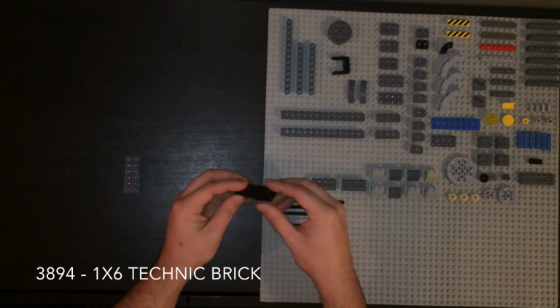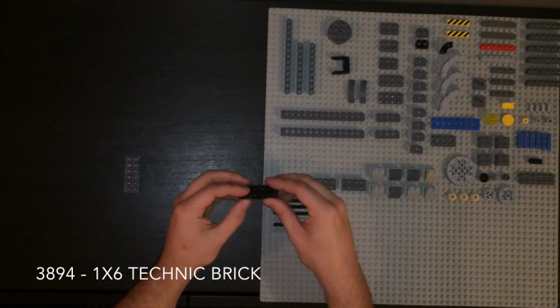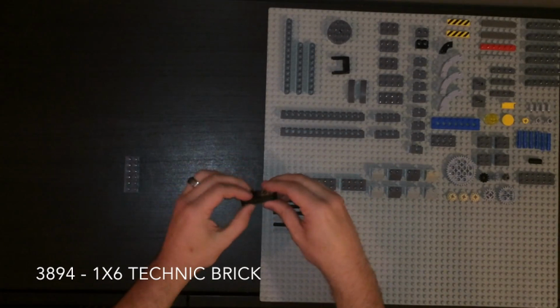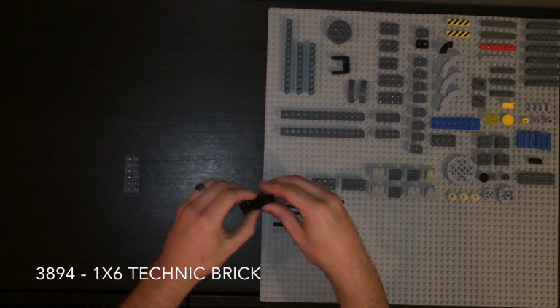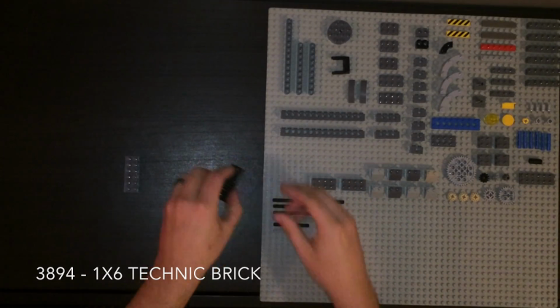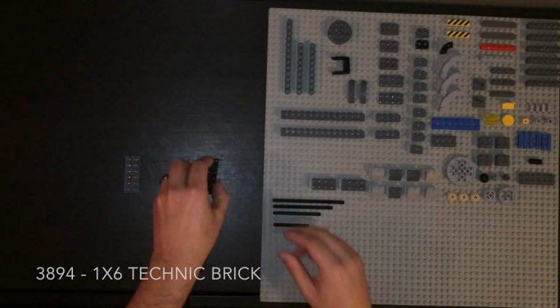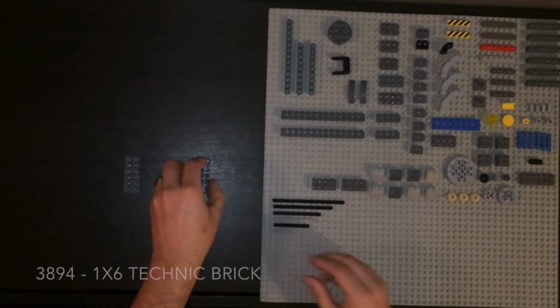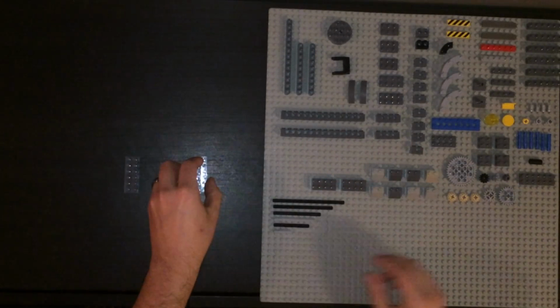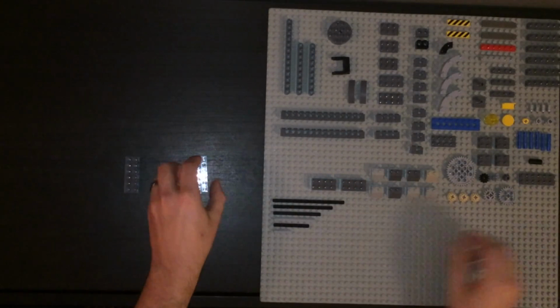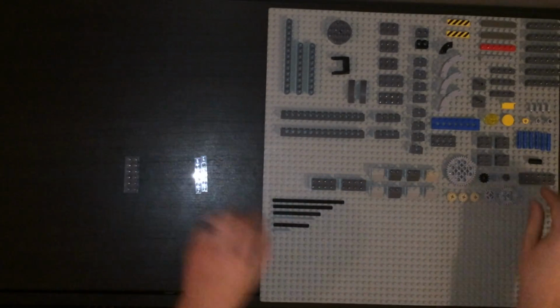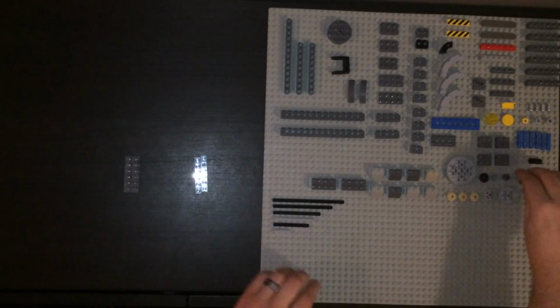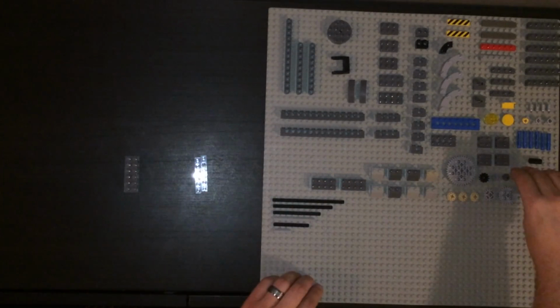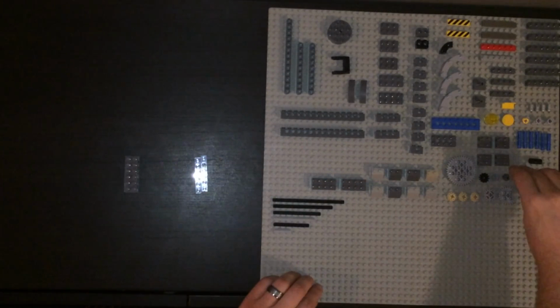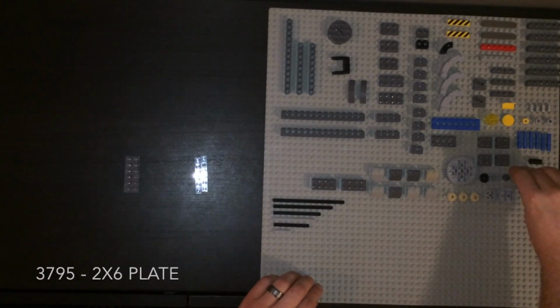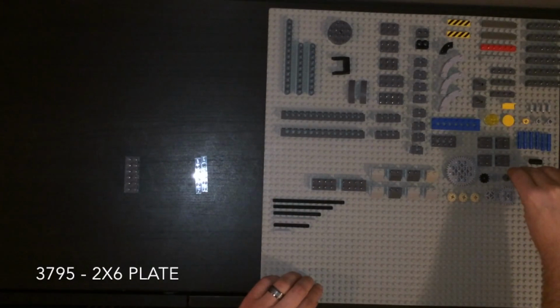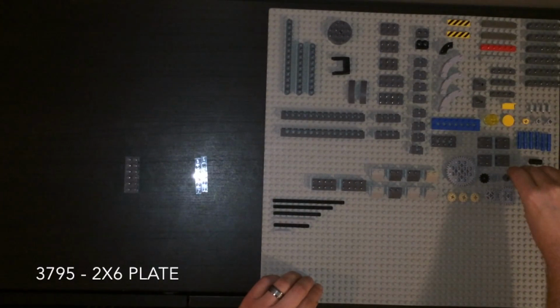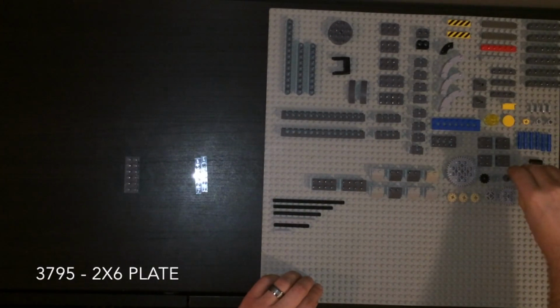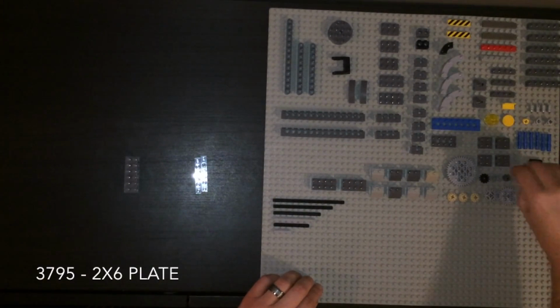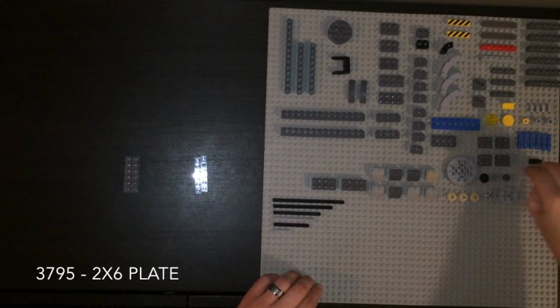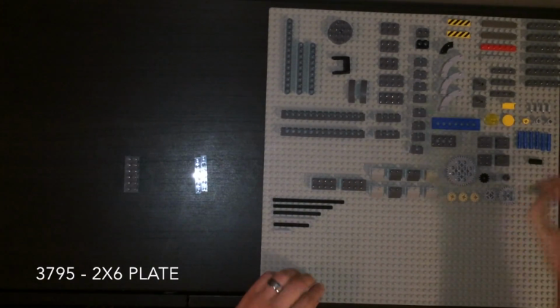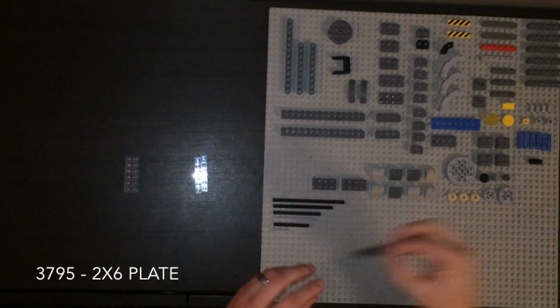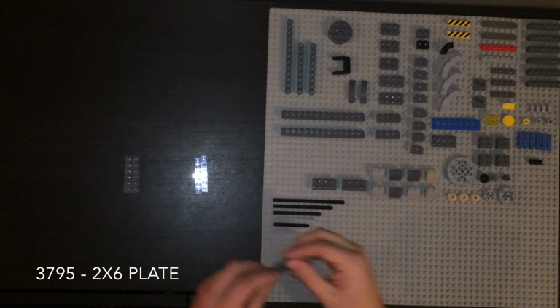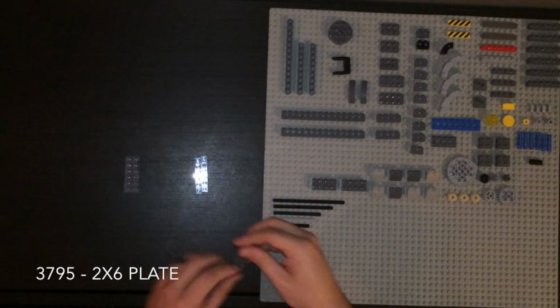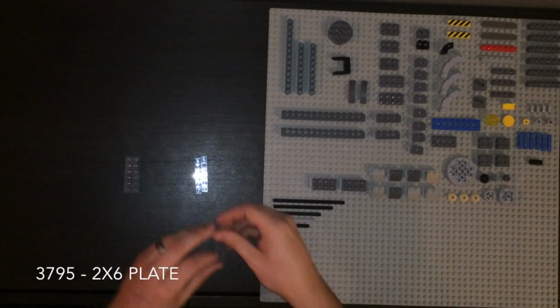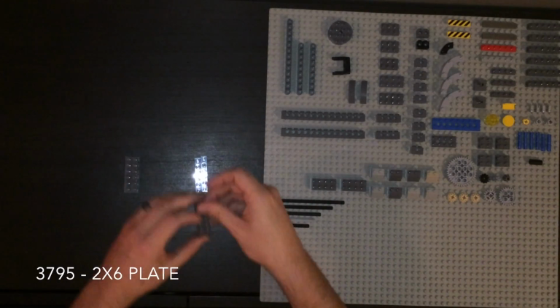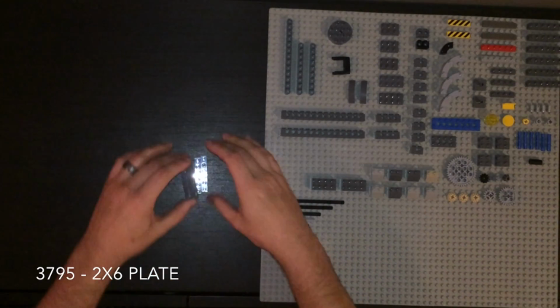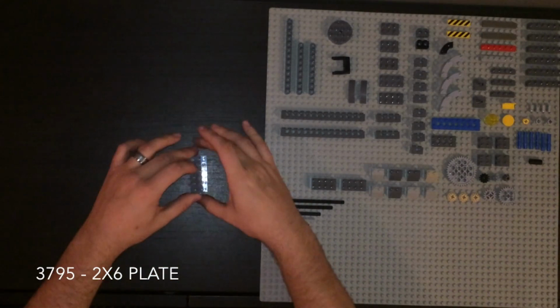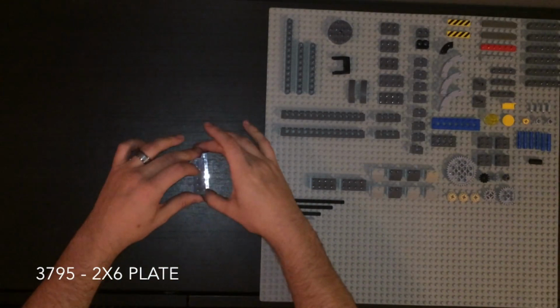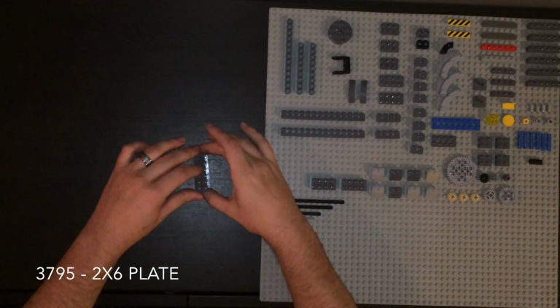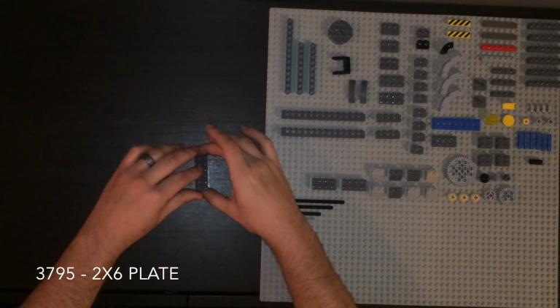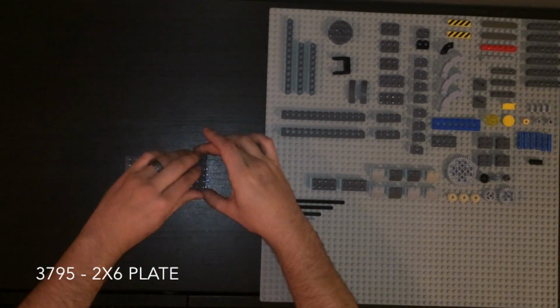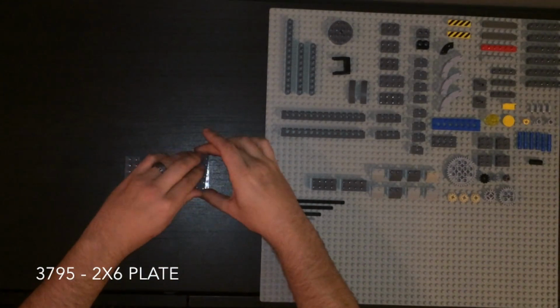We'll build both sides at the same time since it's that easy. So two side by side, with a 2x6 plate on top.